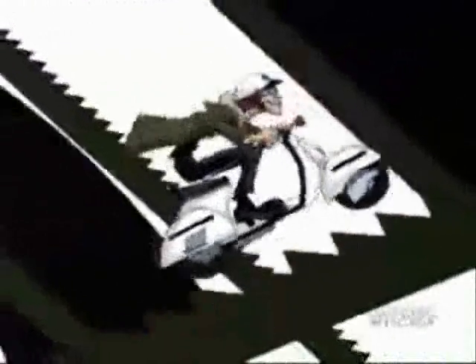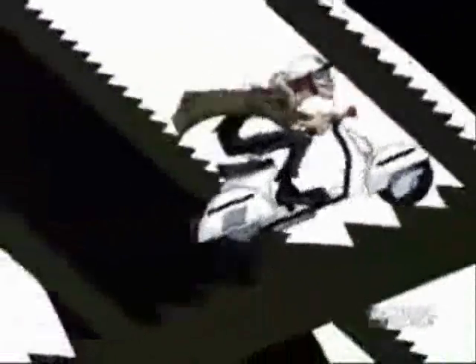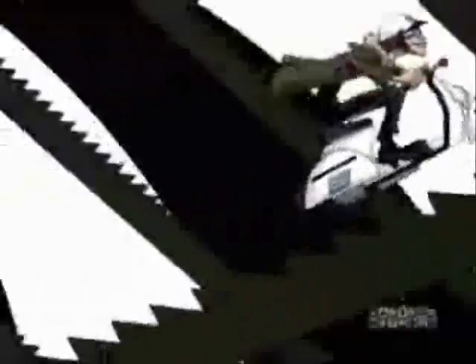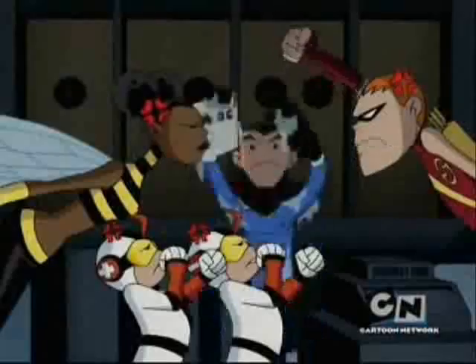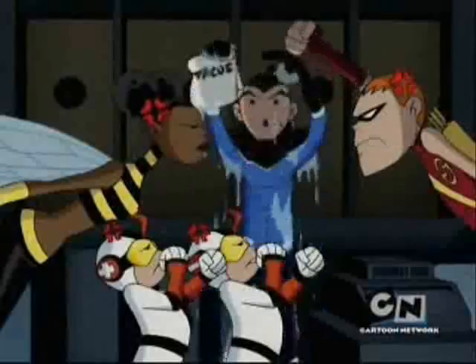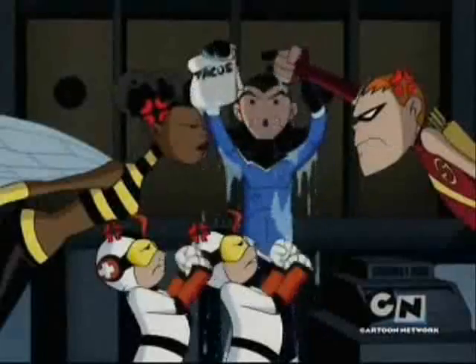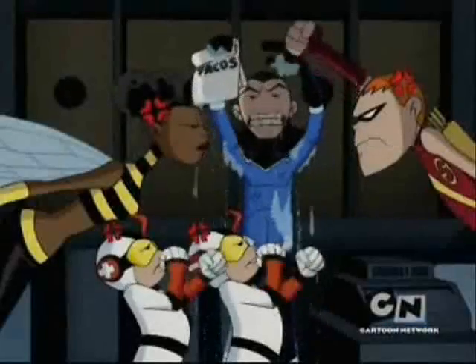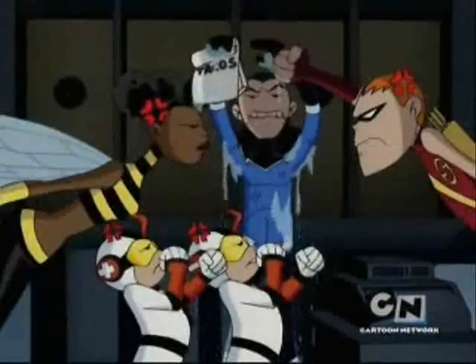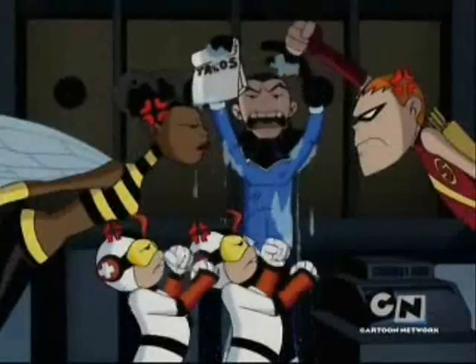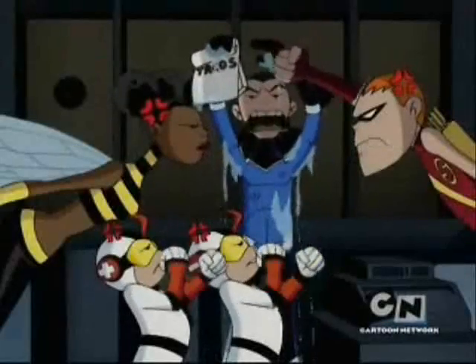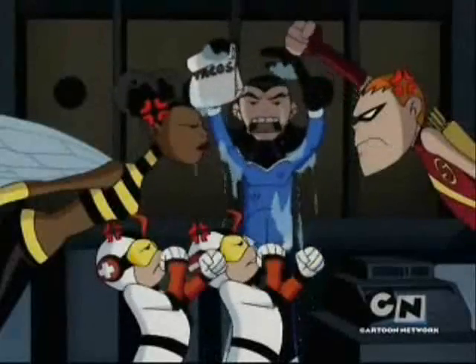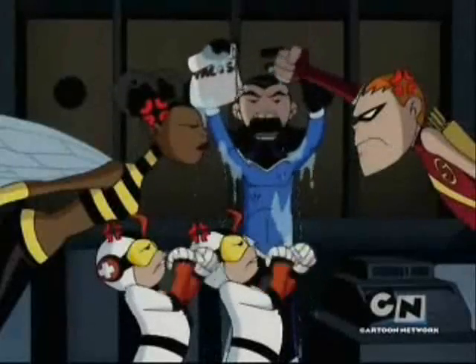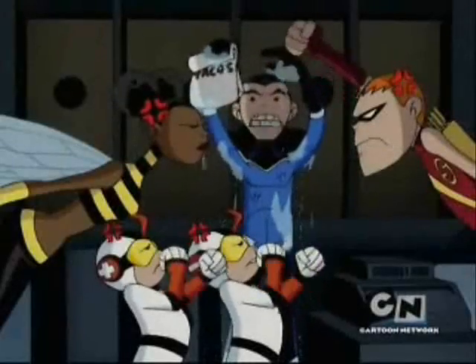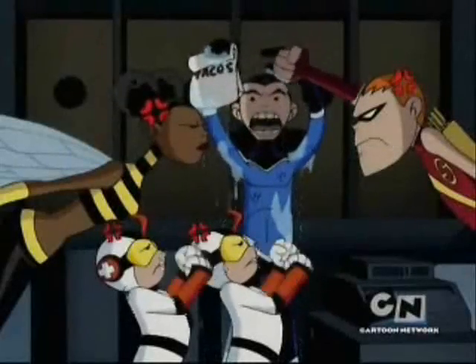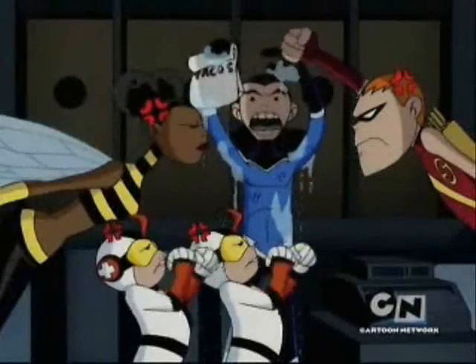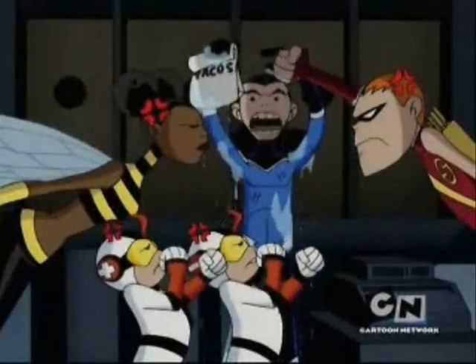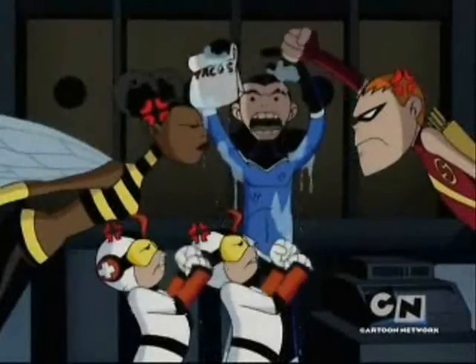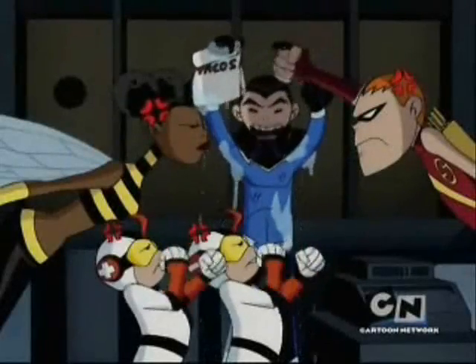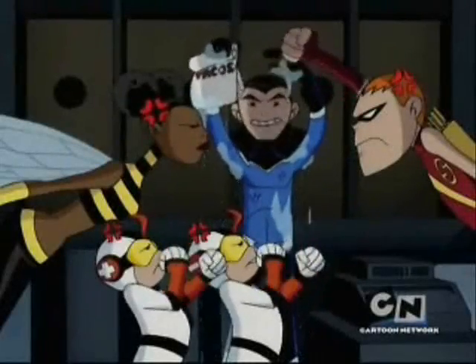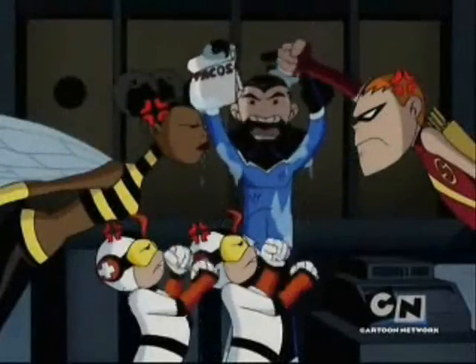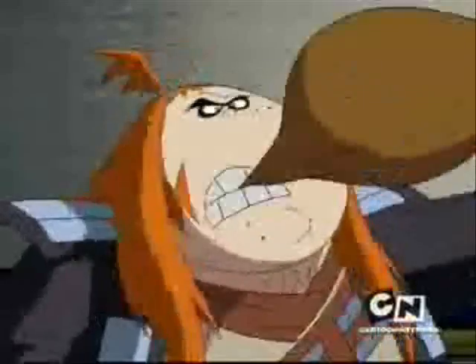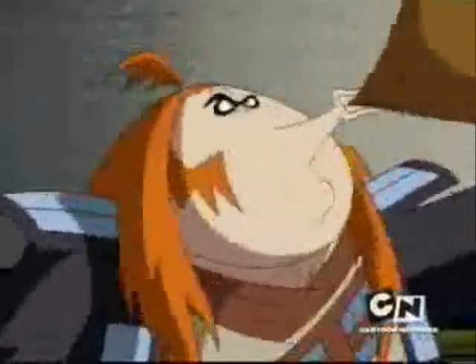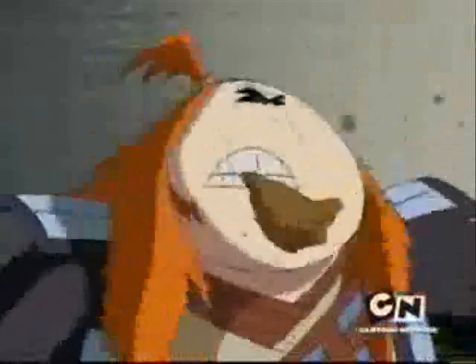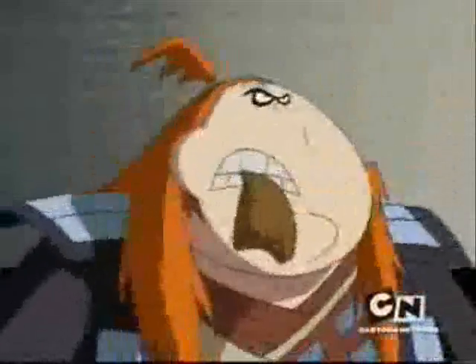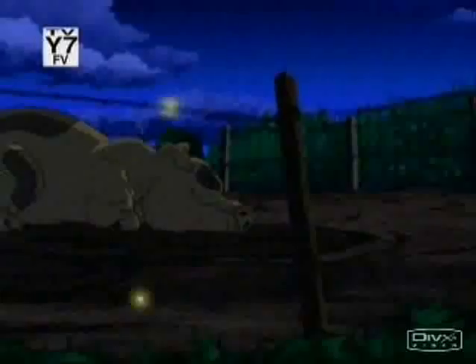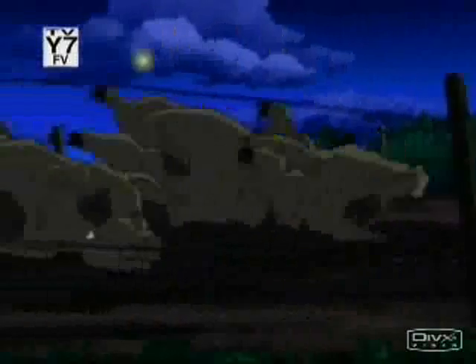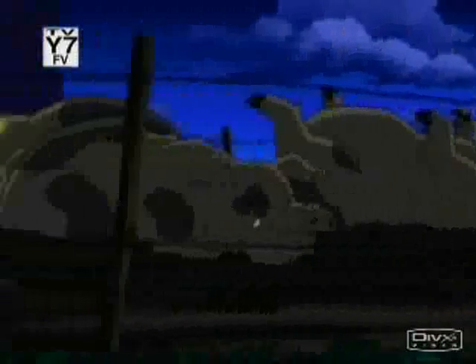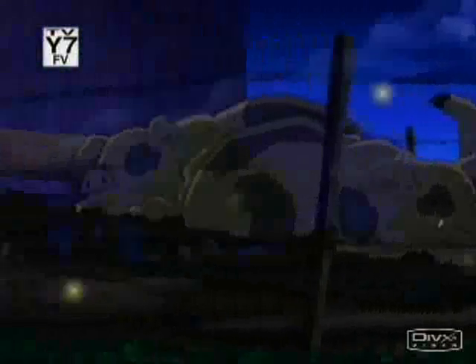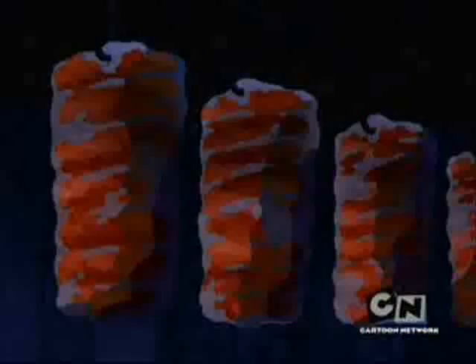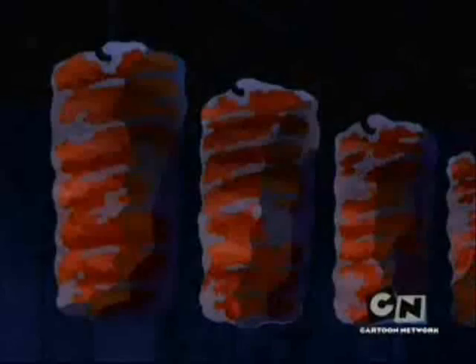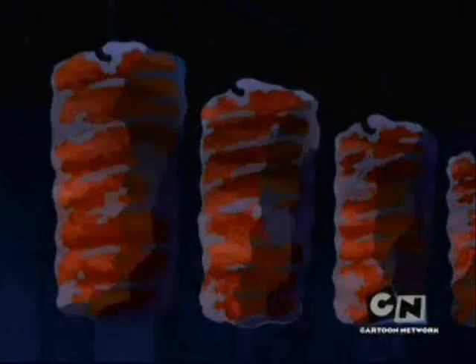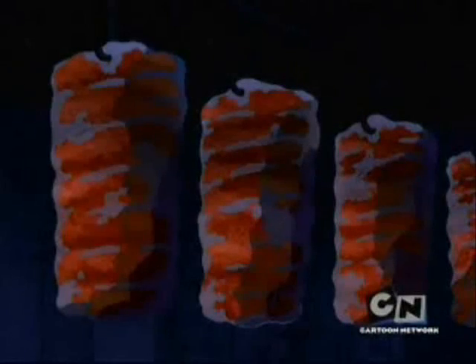They may or may not contain chicken and/or pork and/or meat.